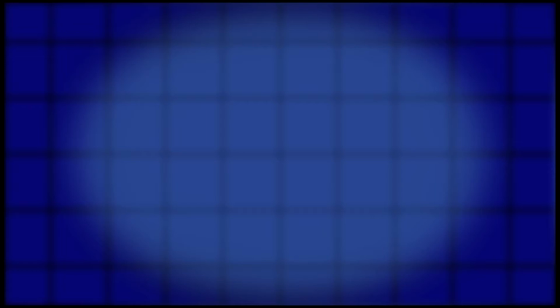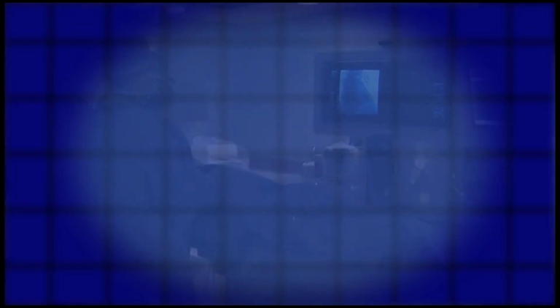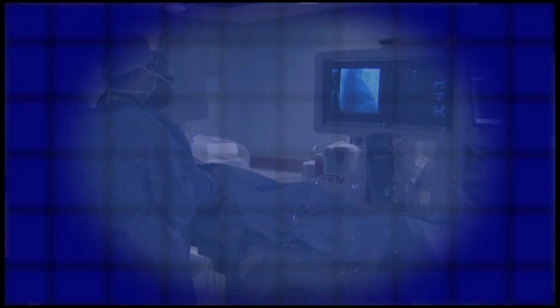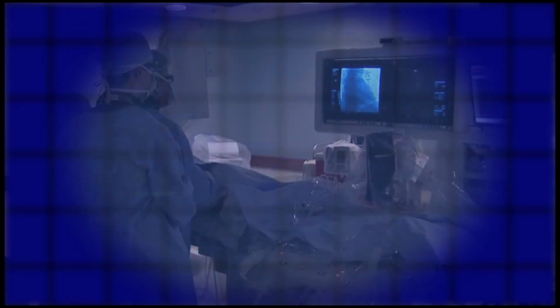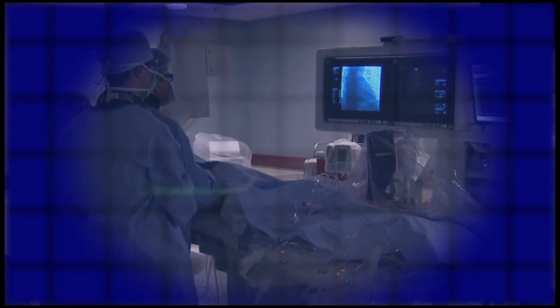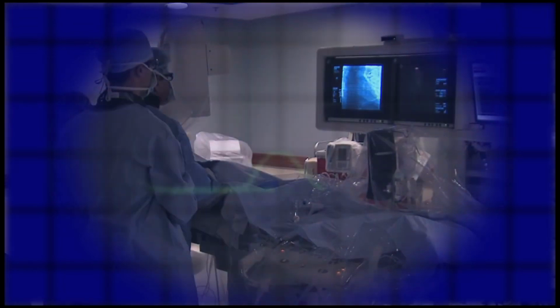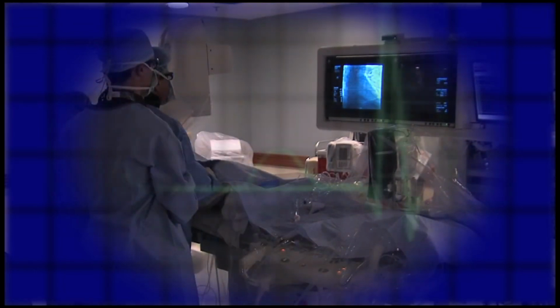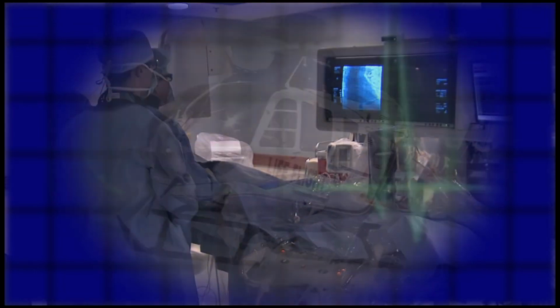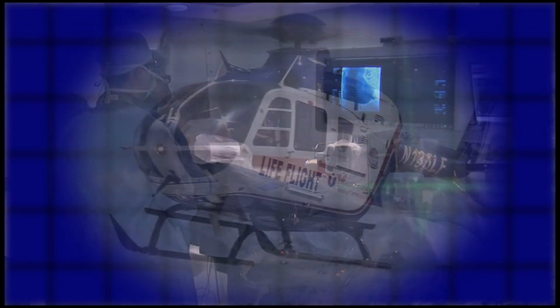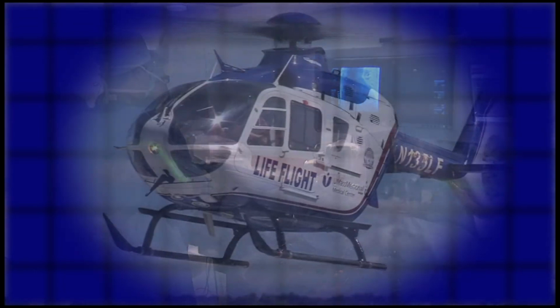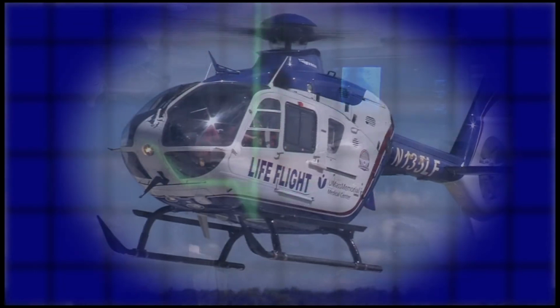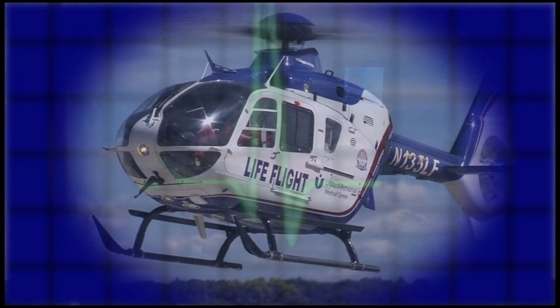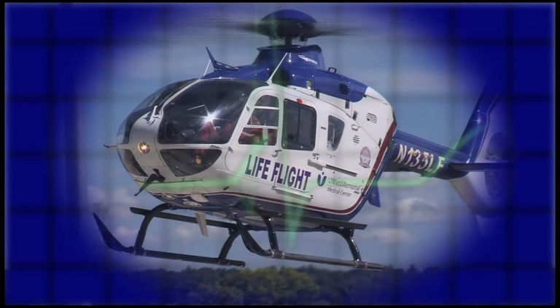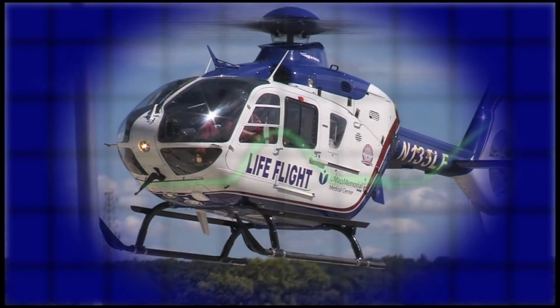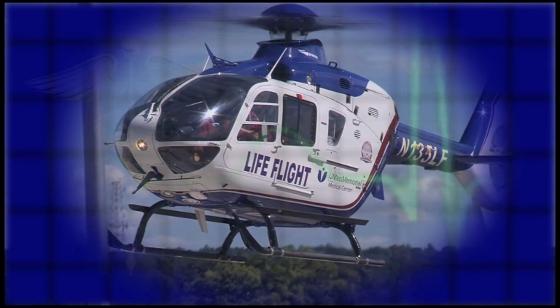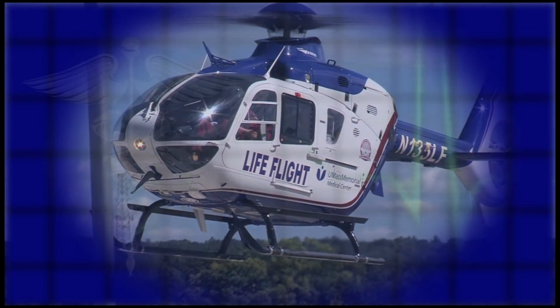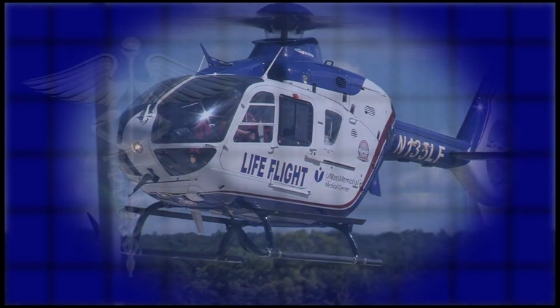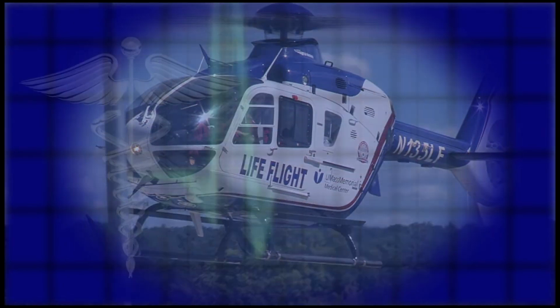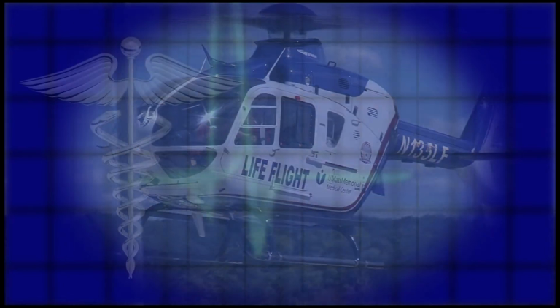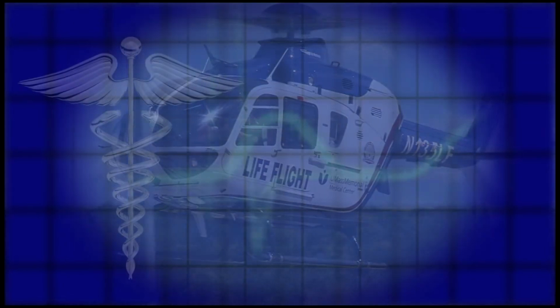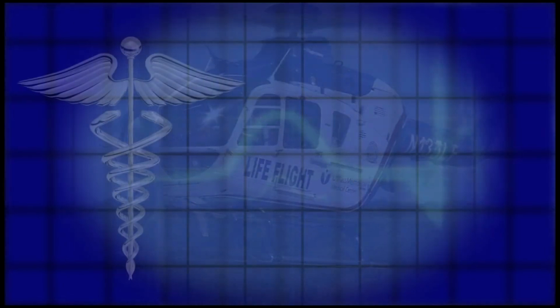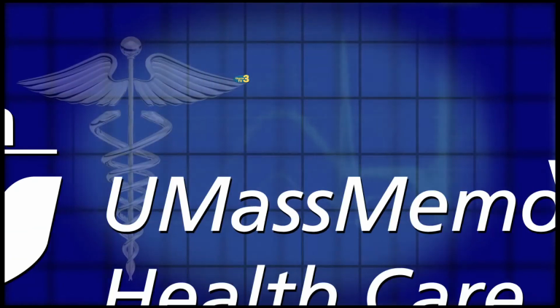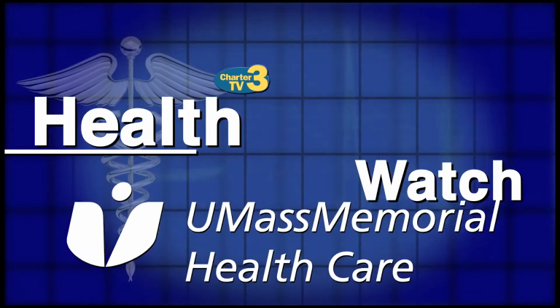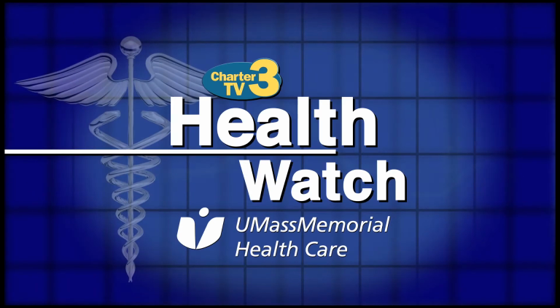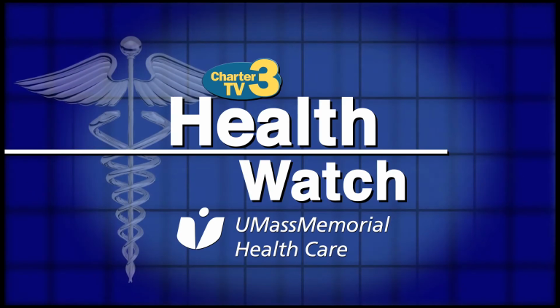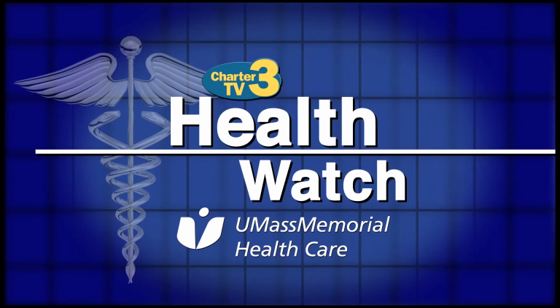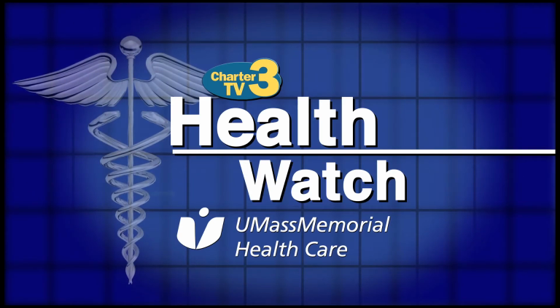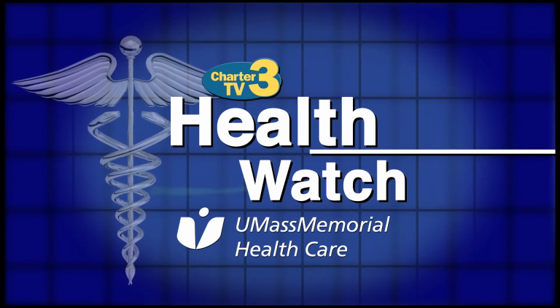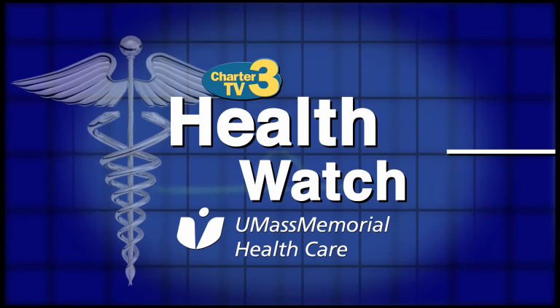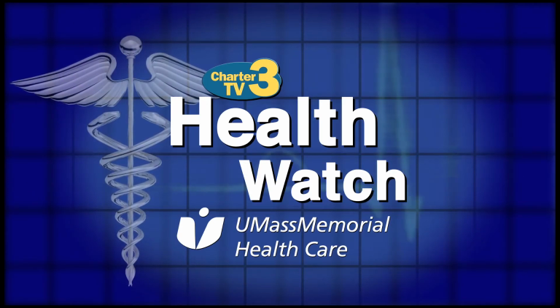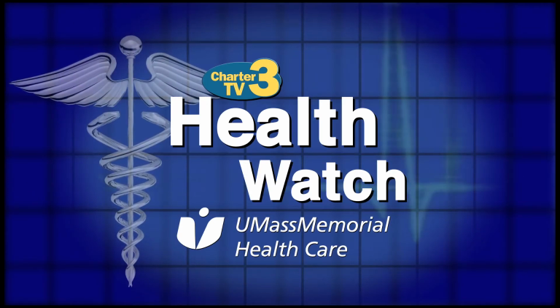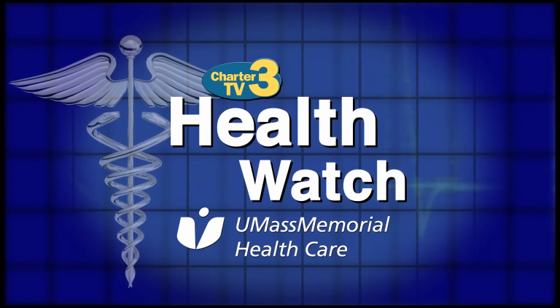Health Watch is presented by UMass Memorial Health Care. Here, caring for you.